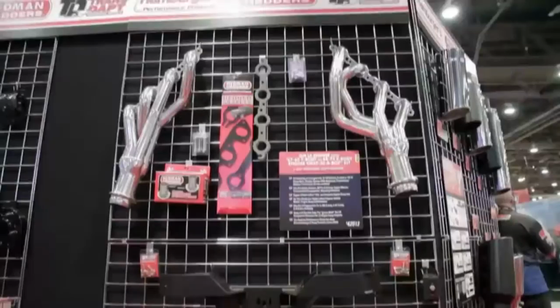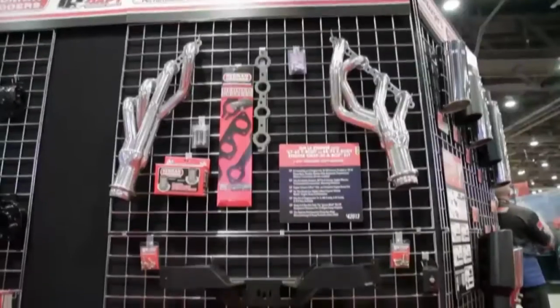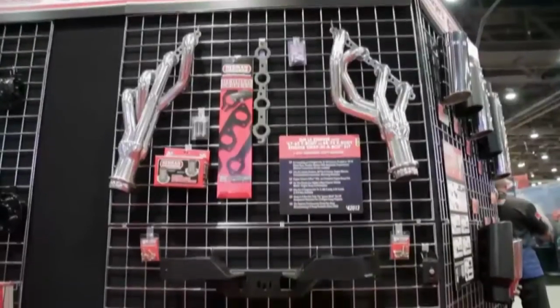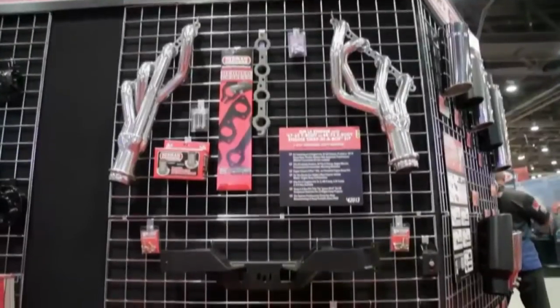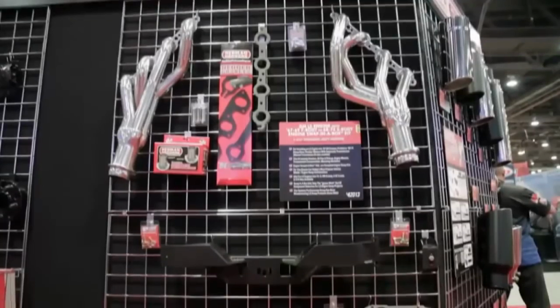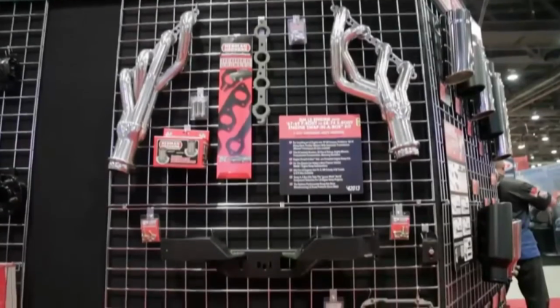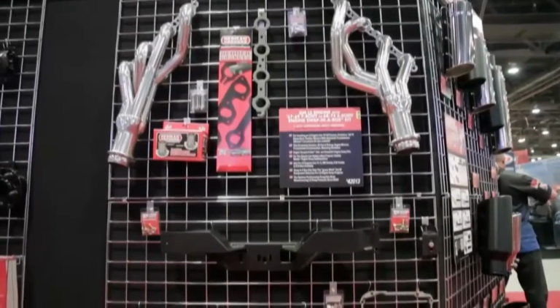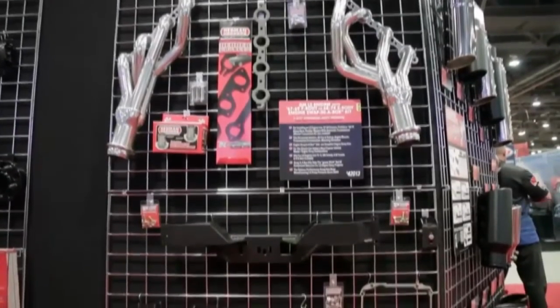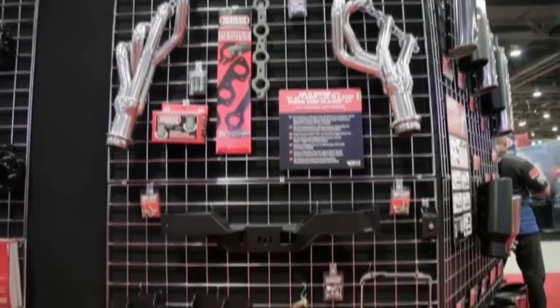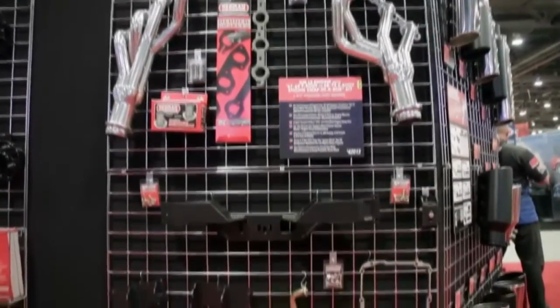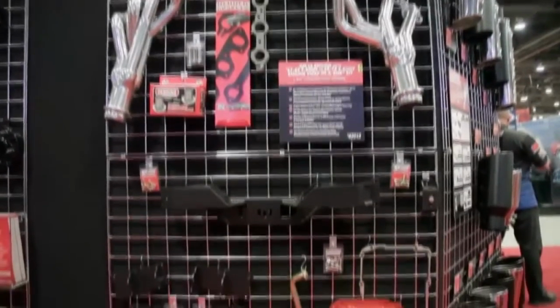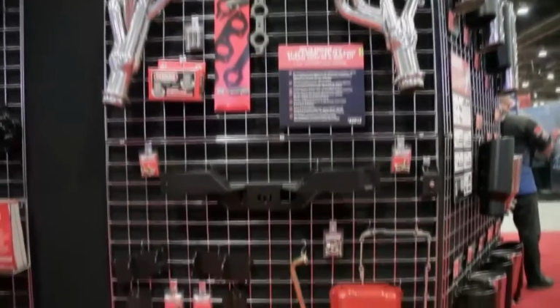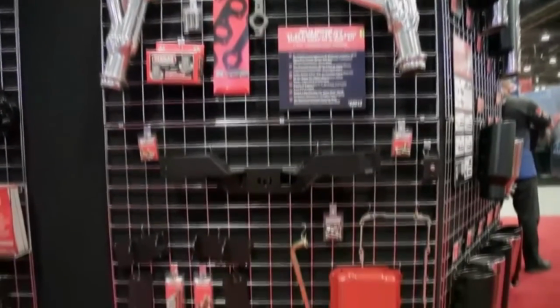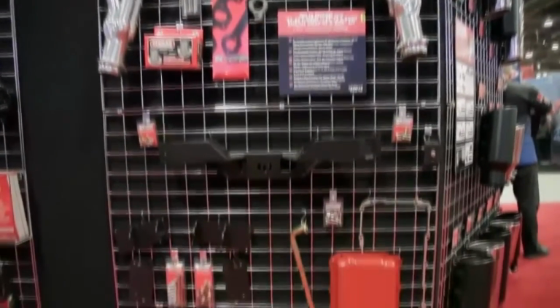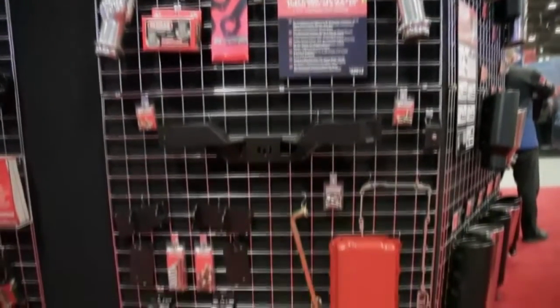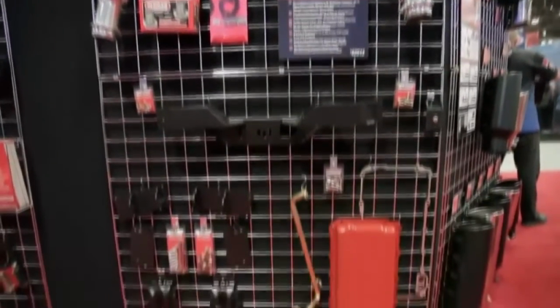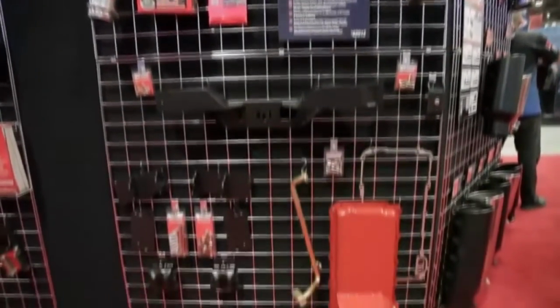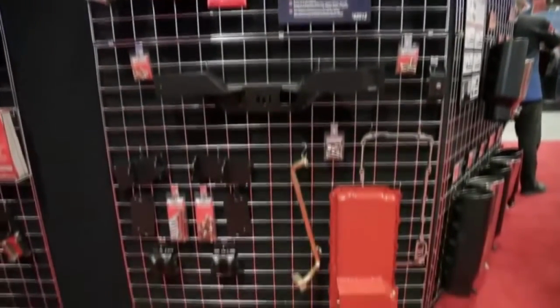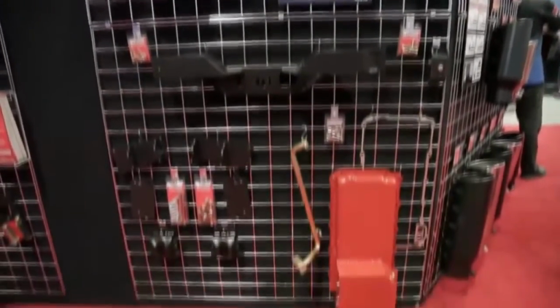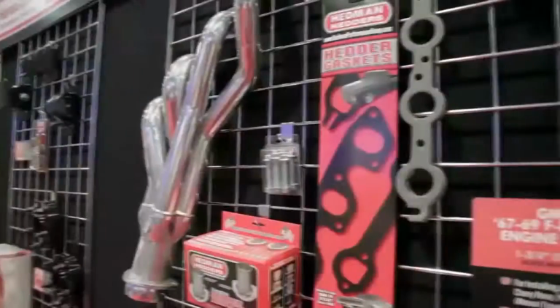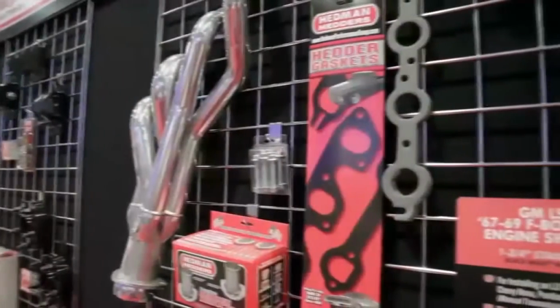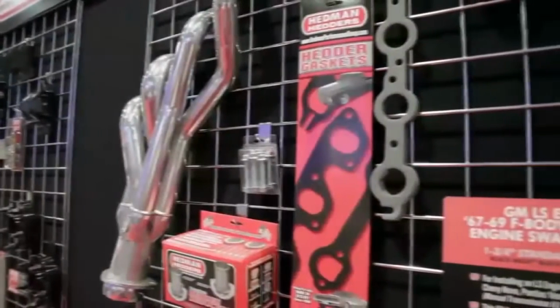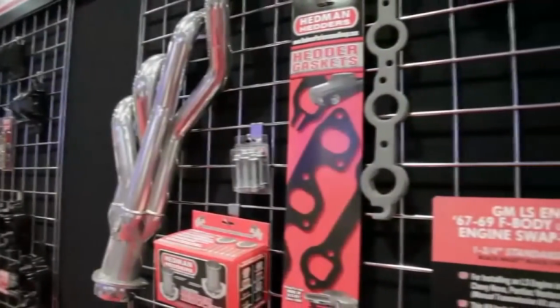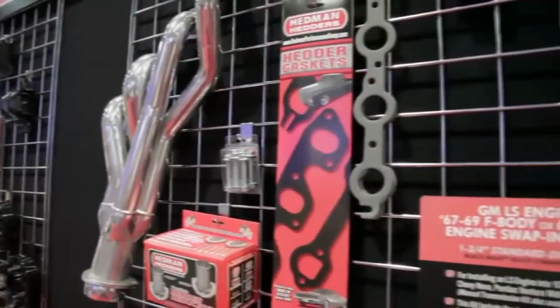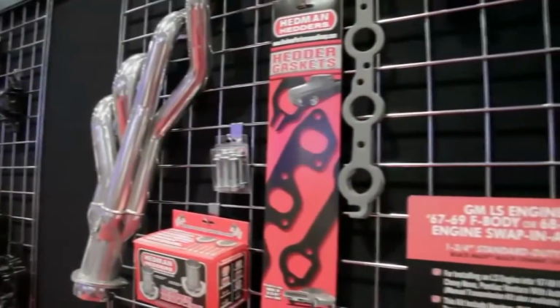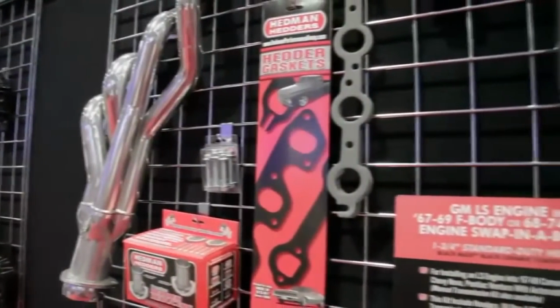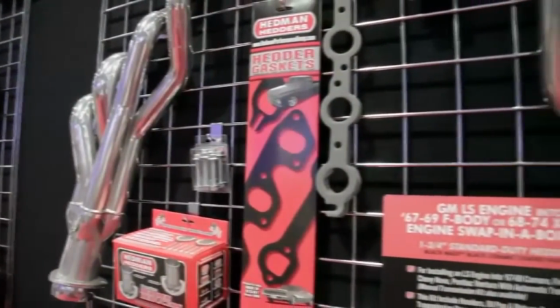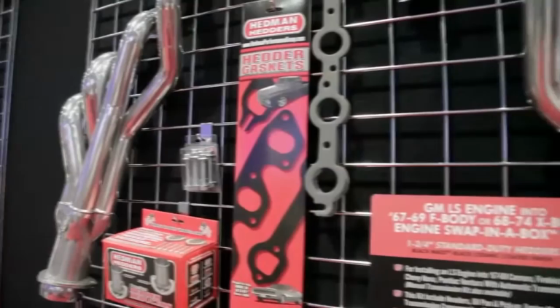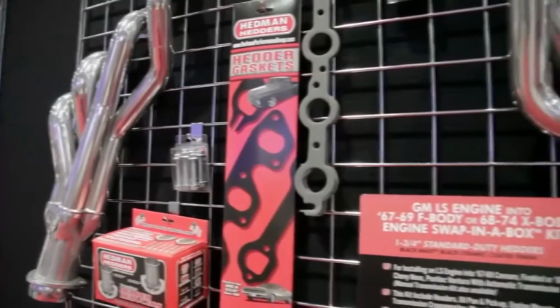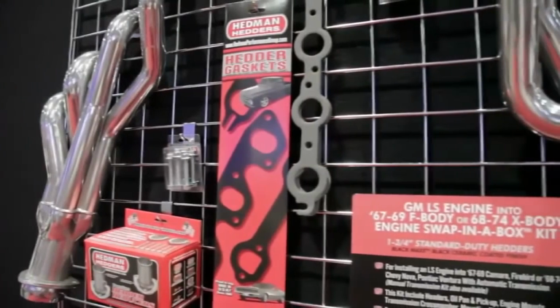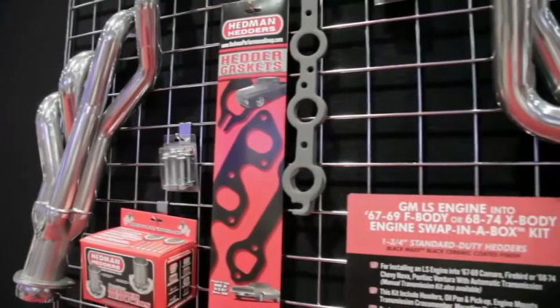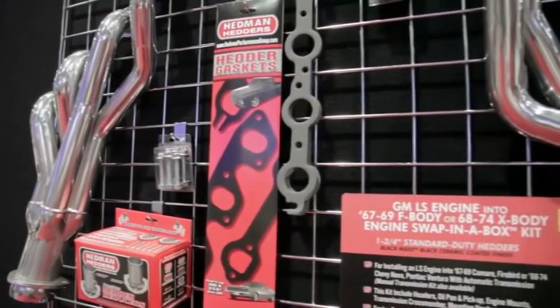In addition to the C10s, we have kits for first and second generation F bodies and 64 to 67 A bodies.